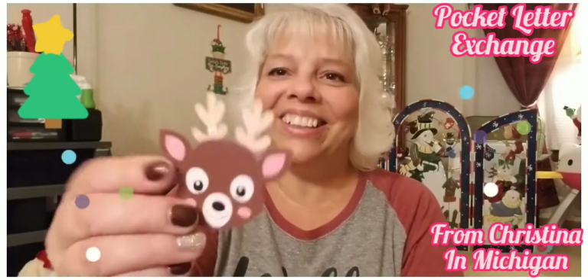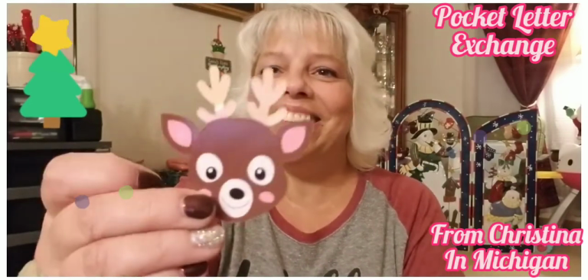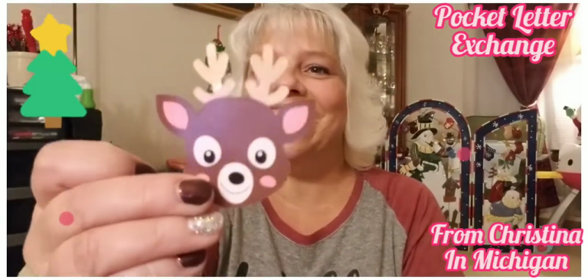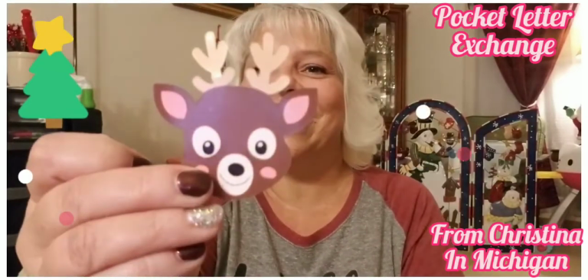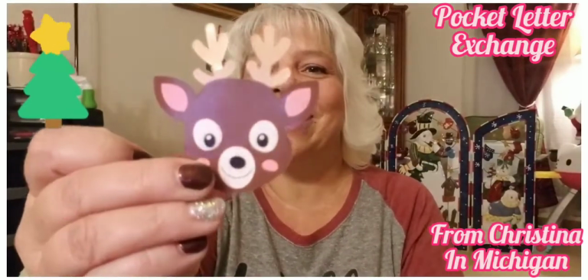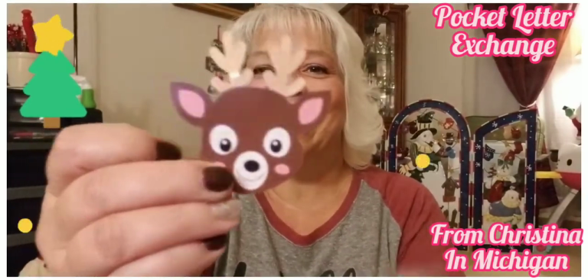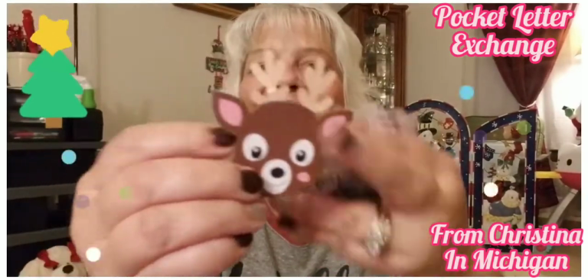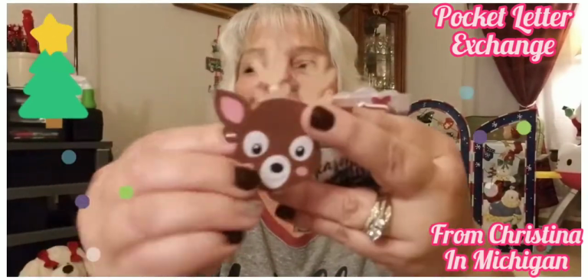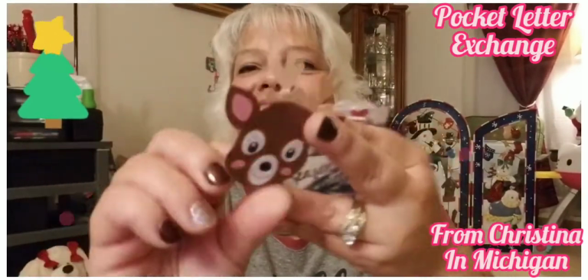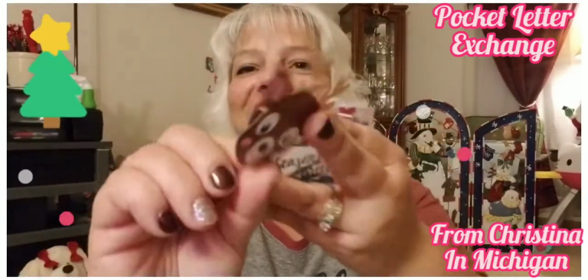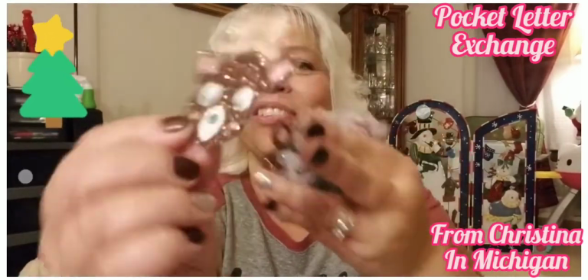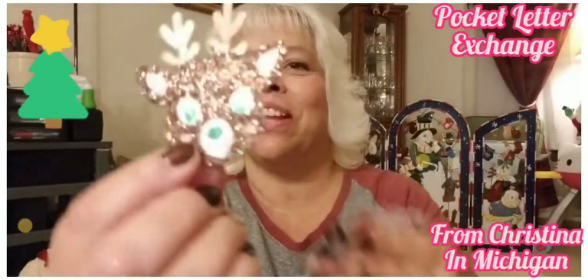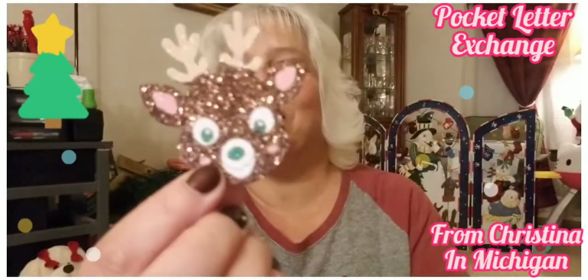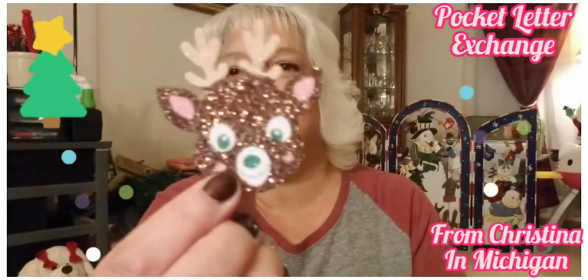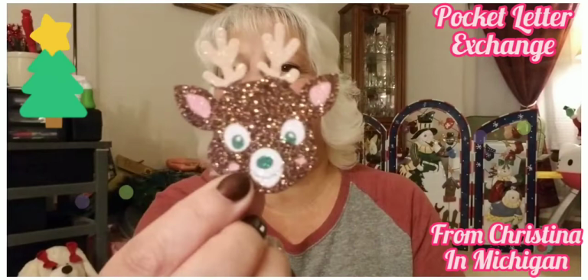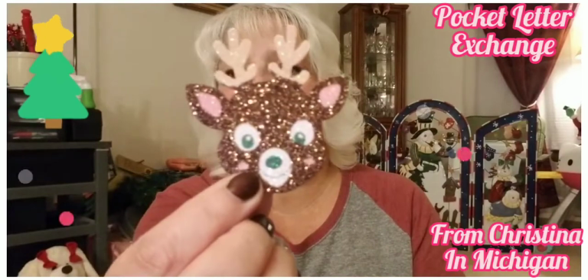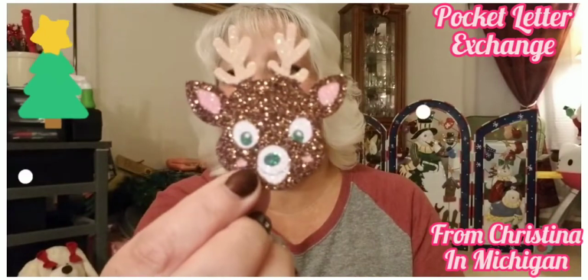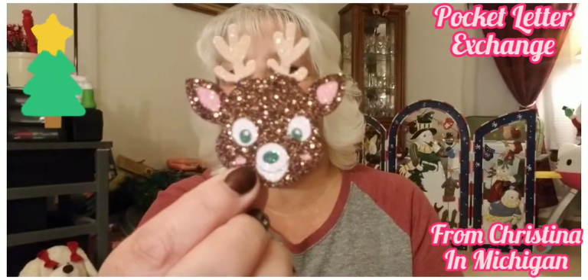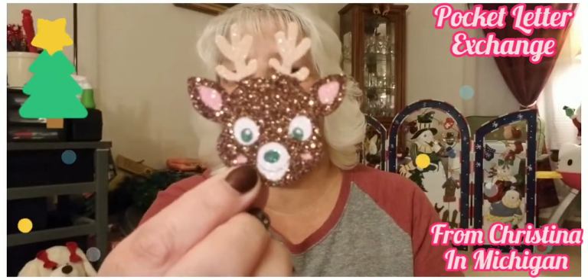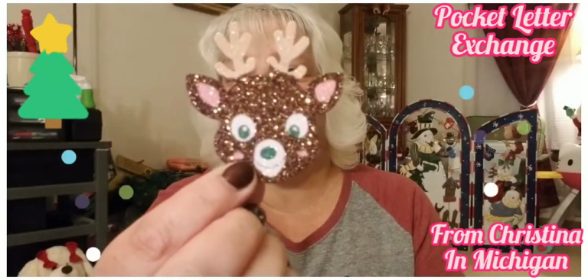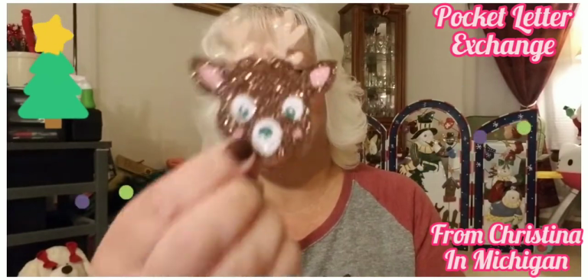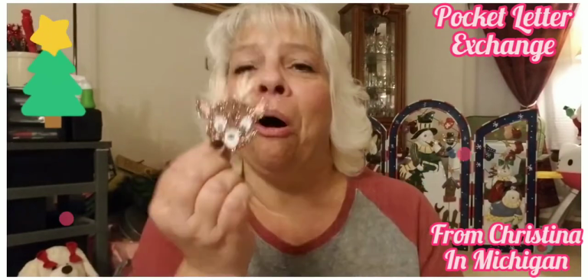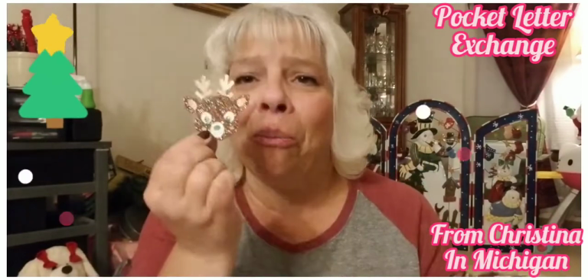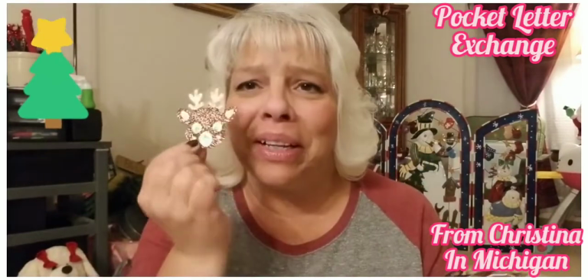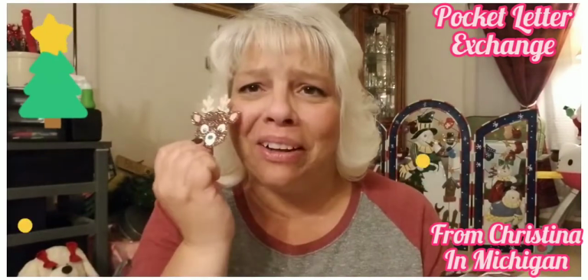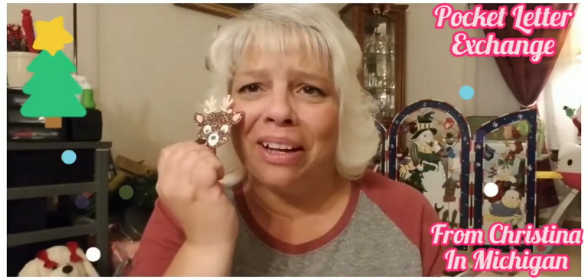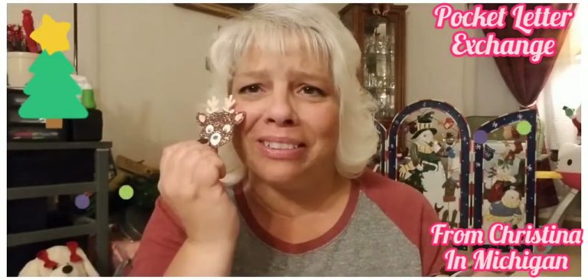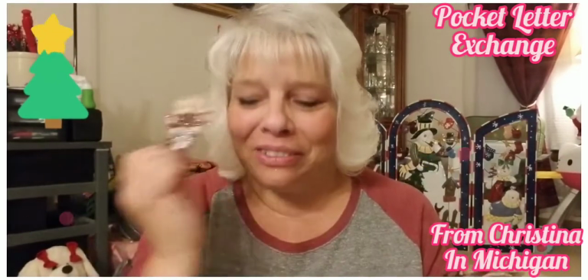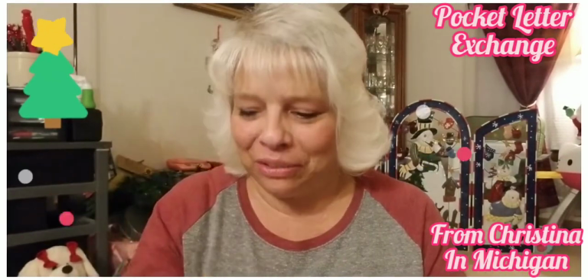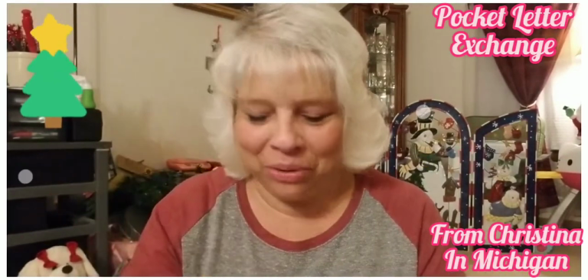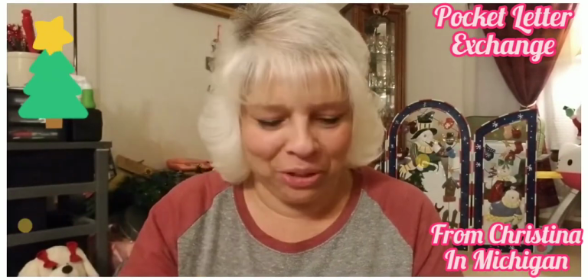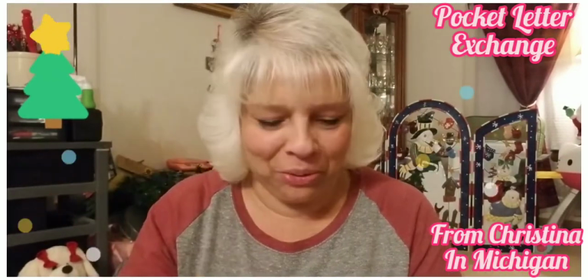Look — these are like large confetti pieces, oh my gosh, so cute!